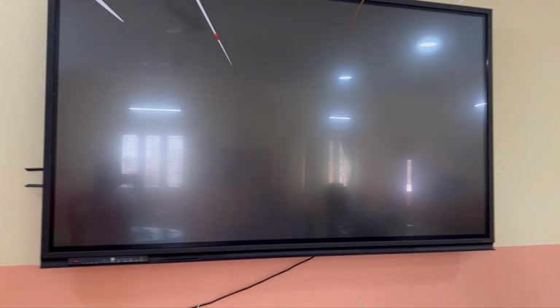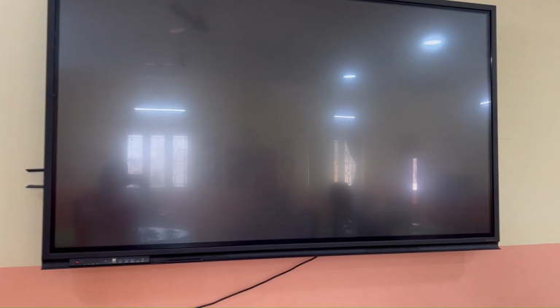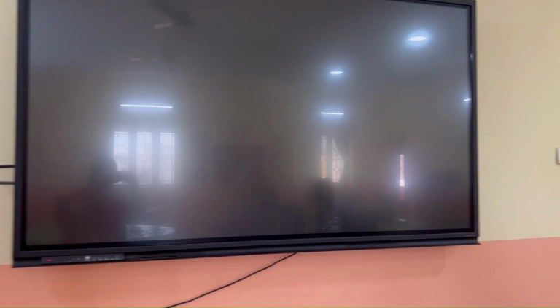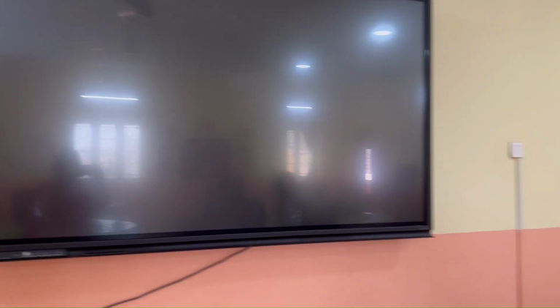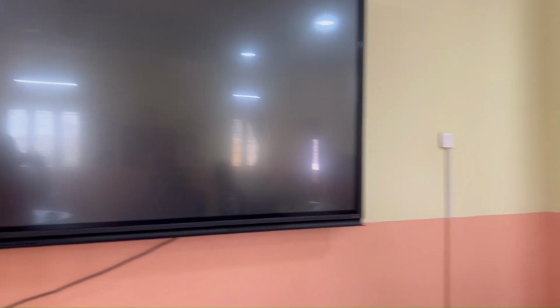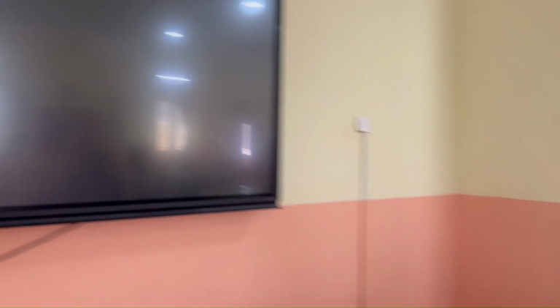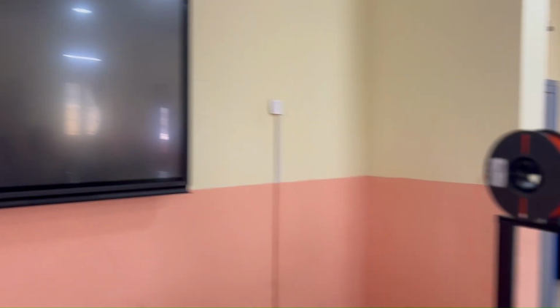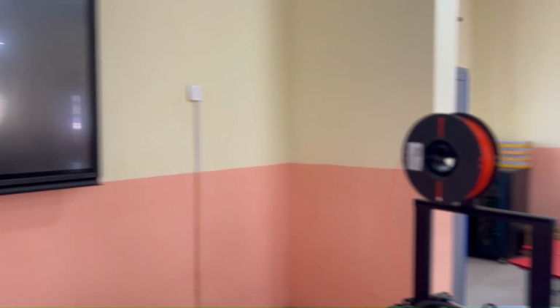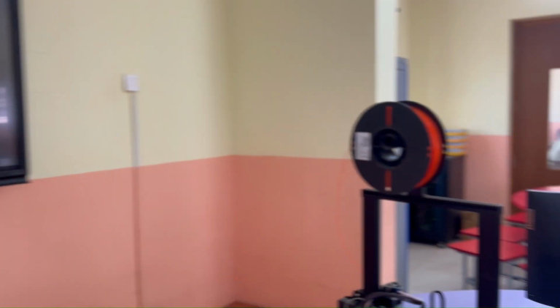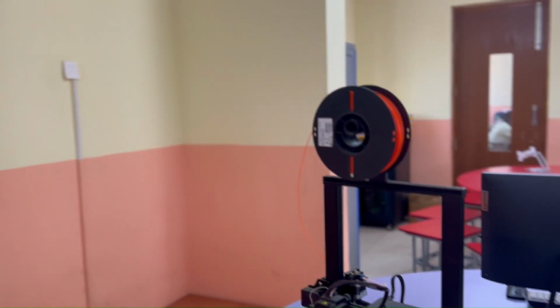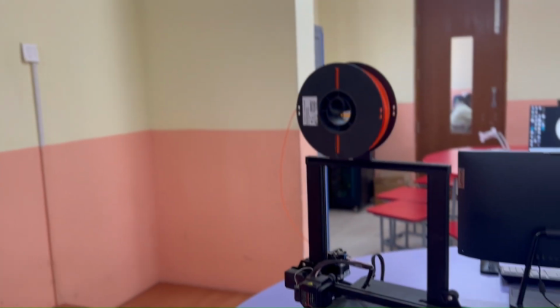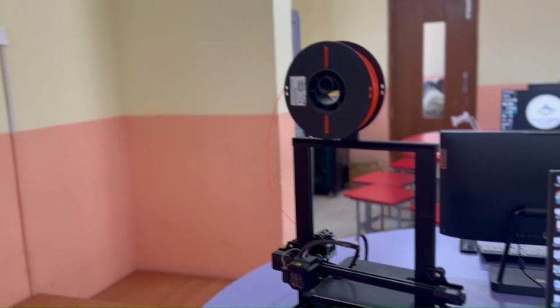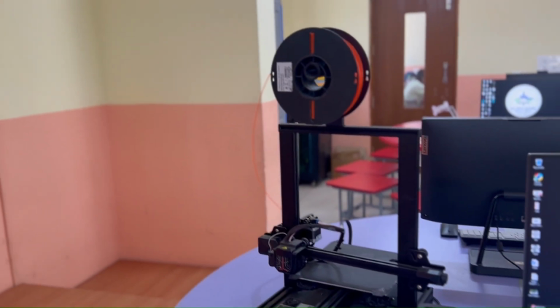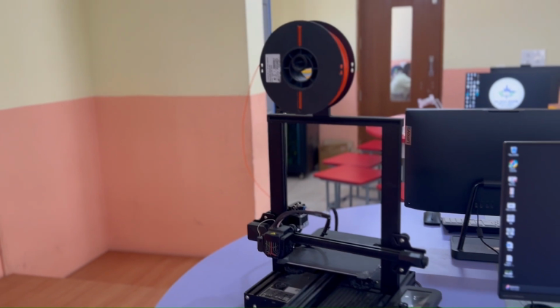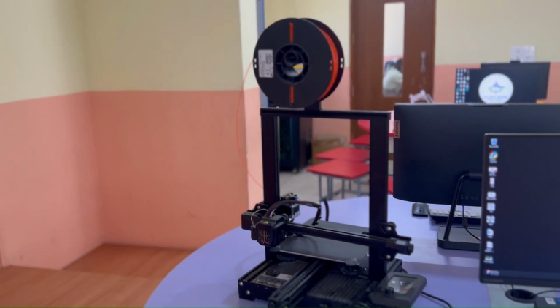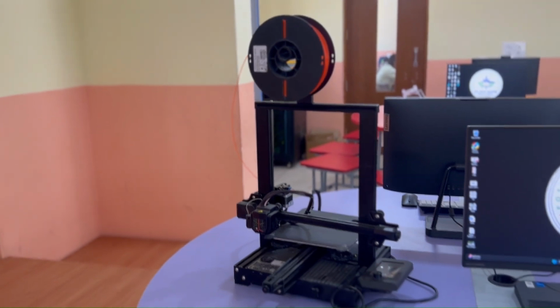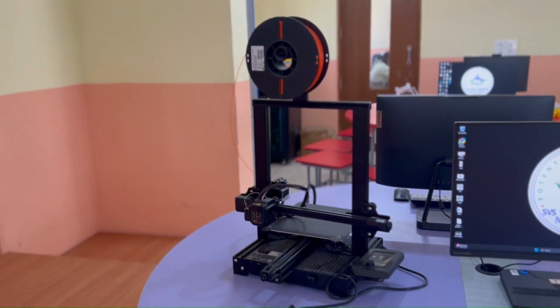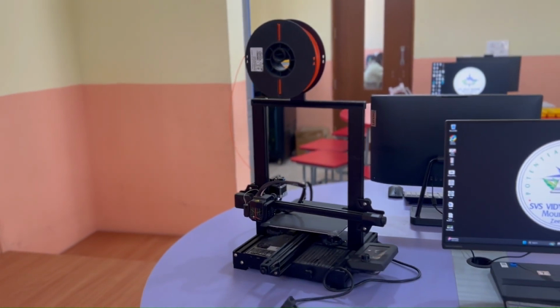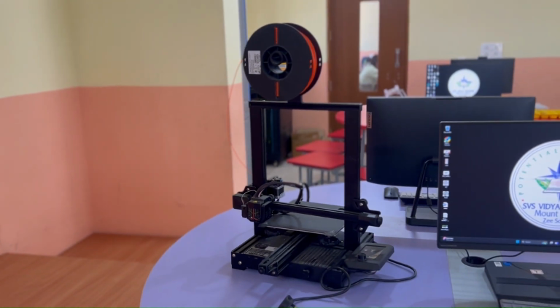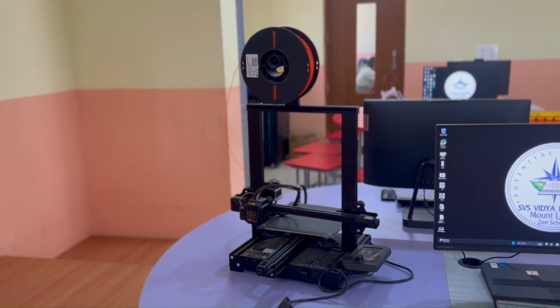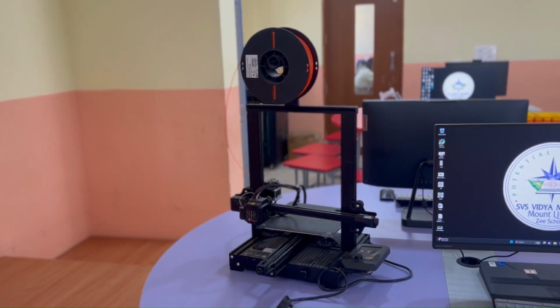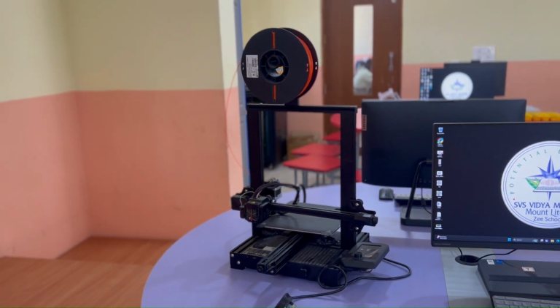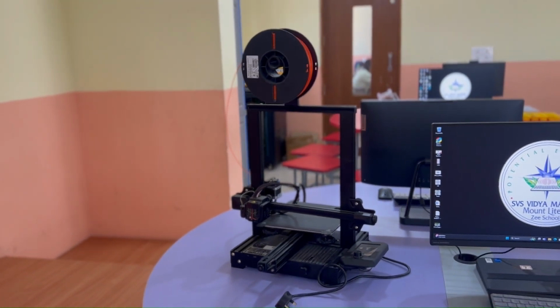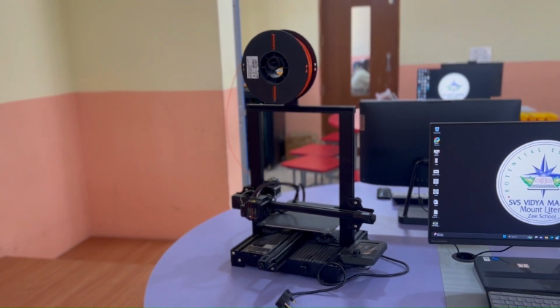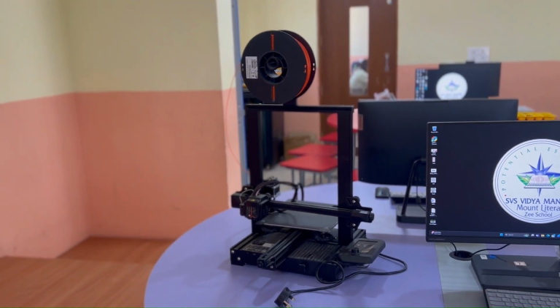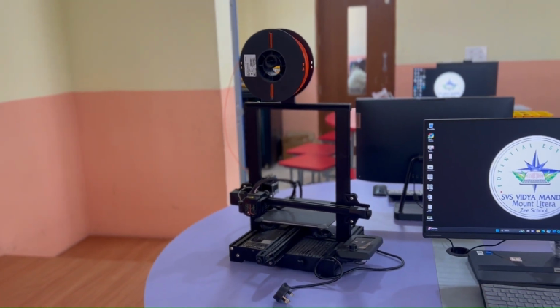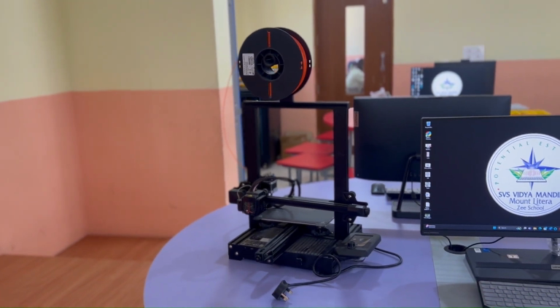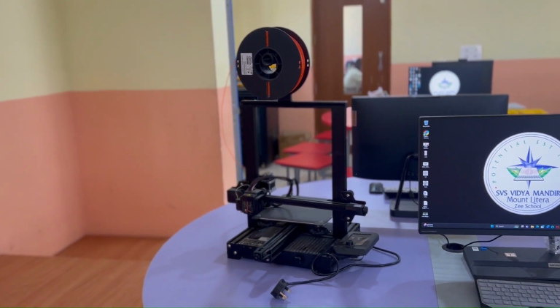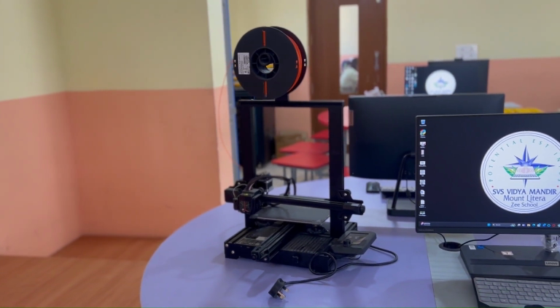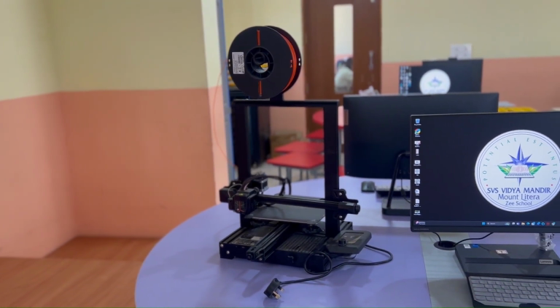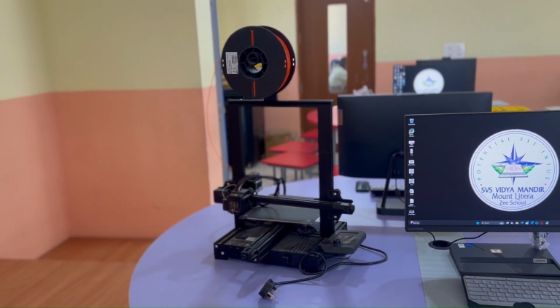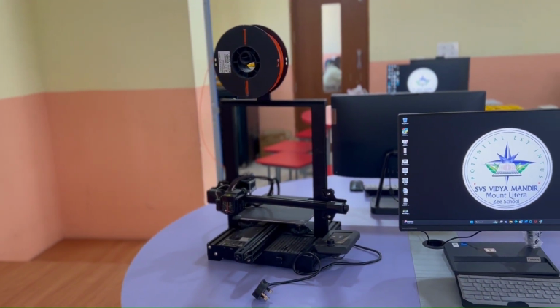We offer a 3D design module where students learn to create models and get to see their designs come to life through a 3D printer.